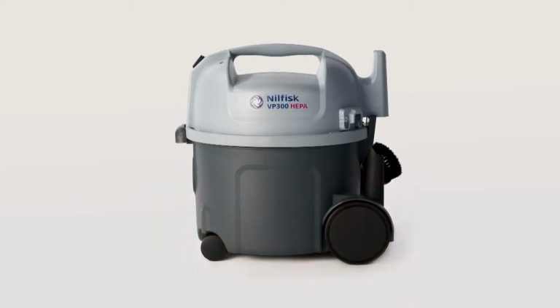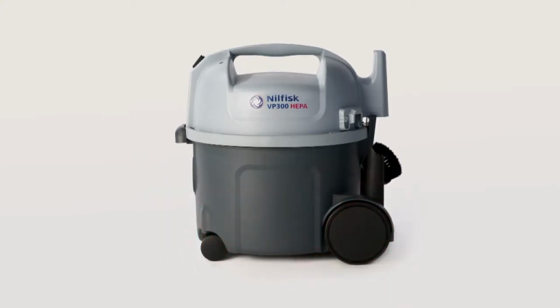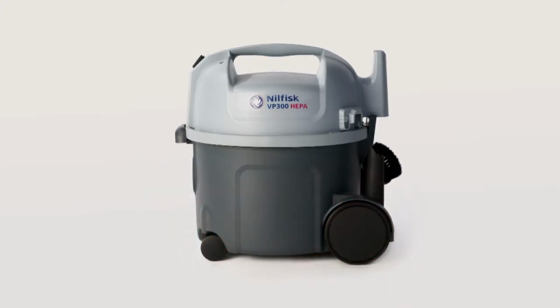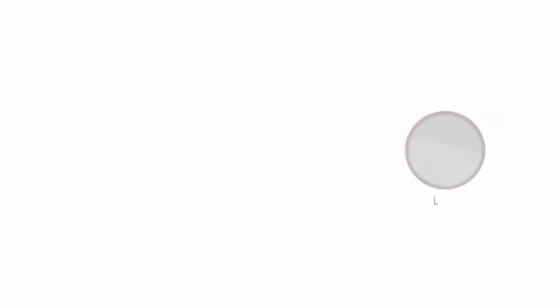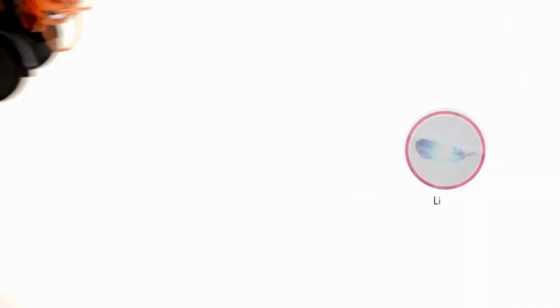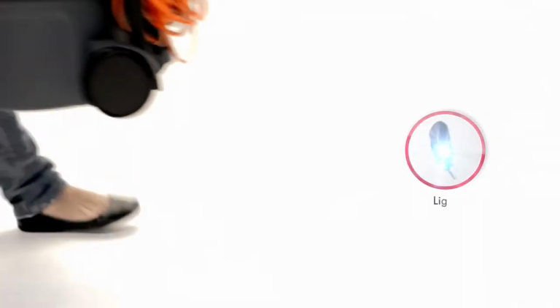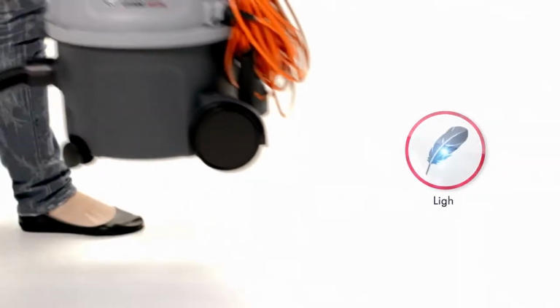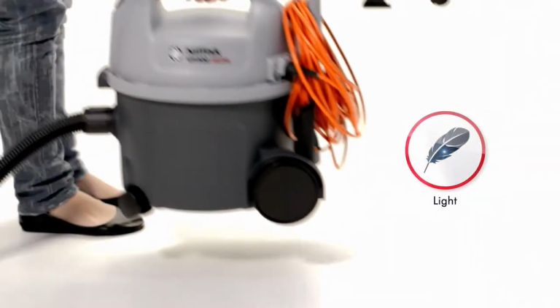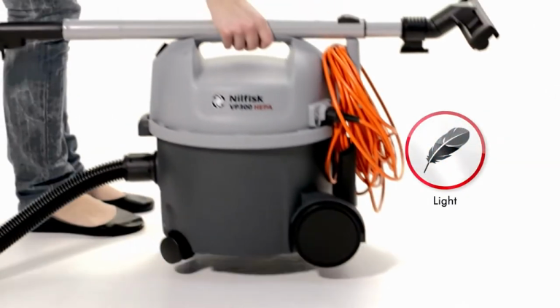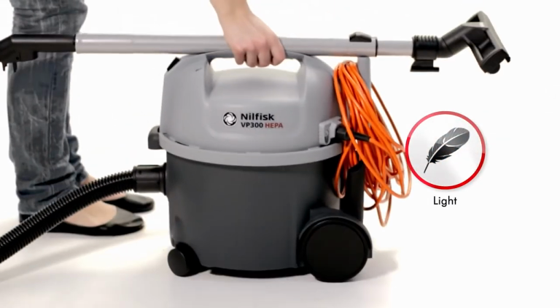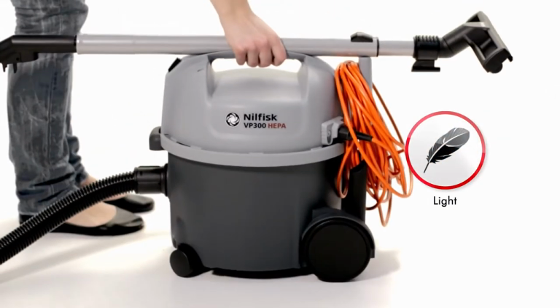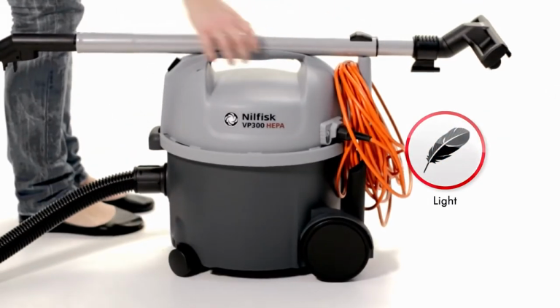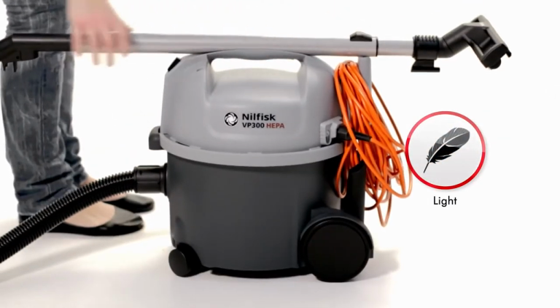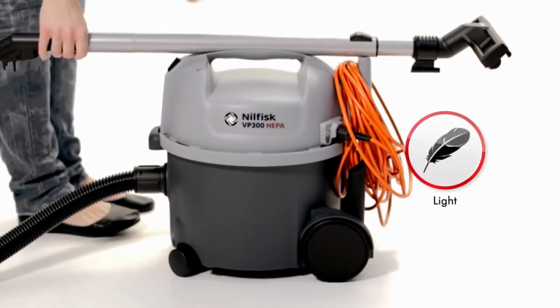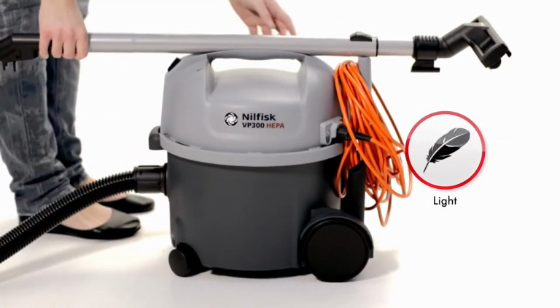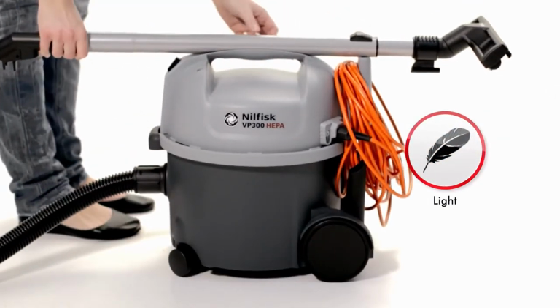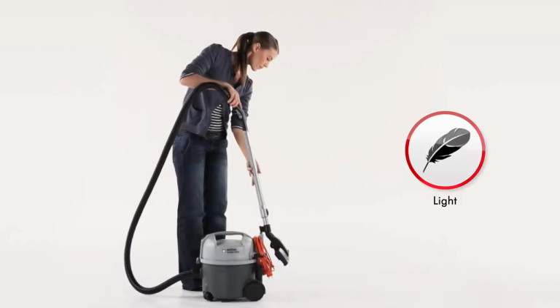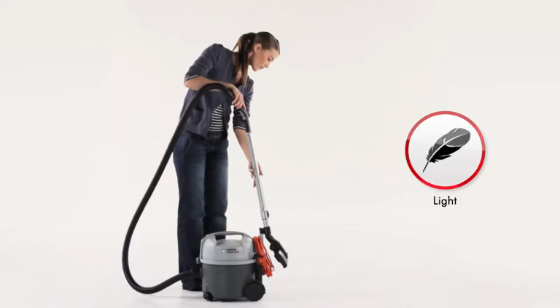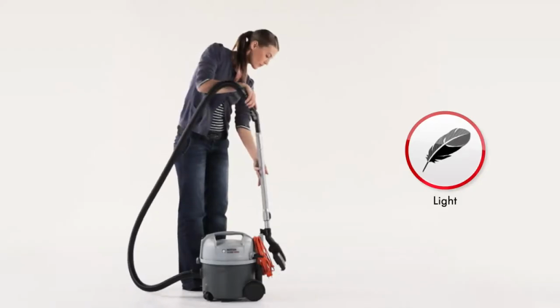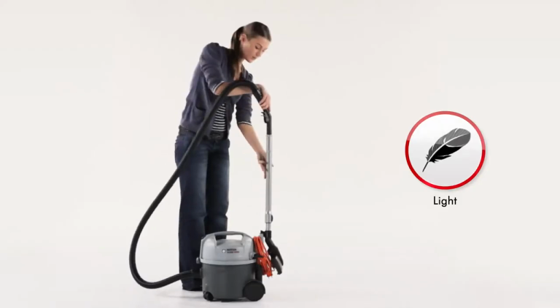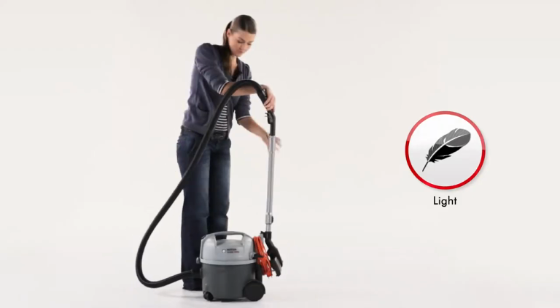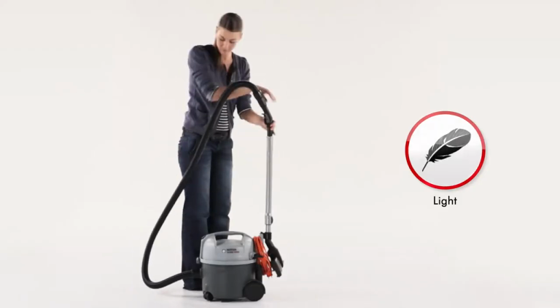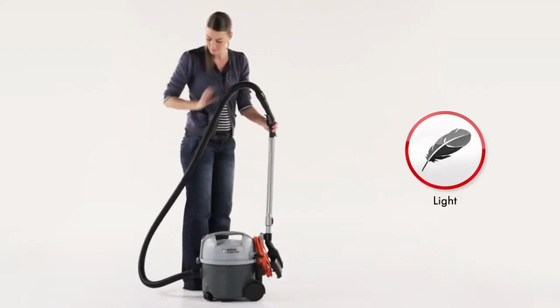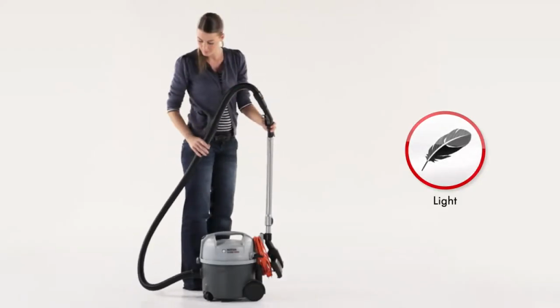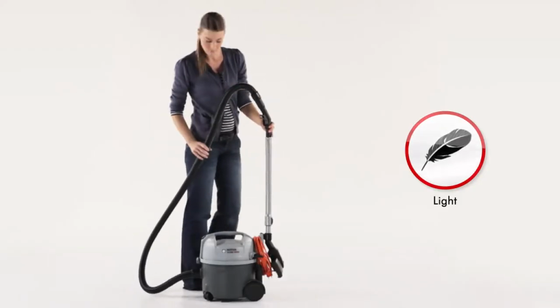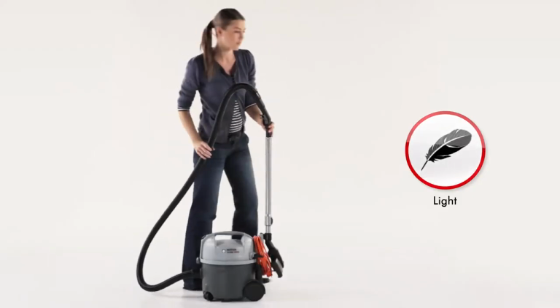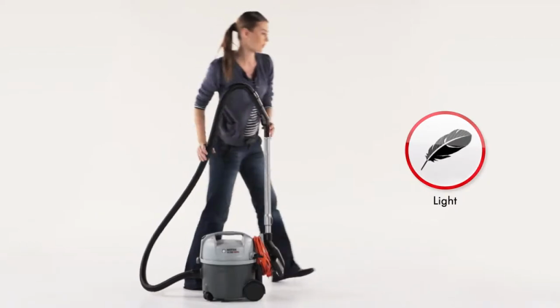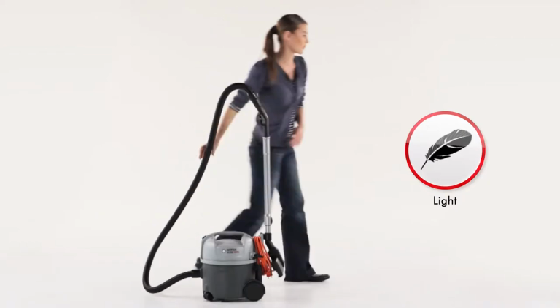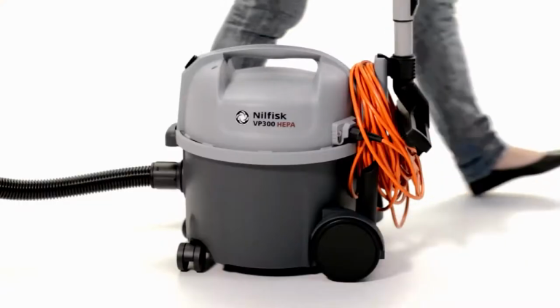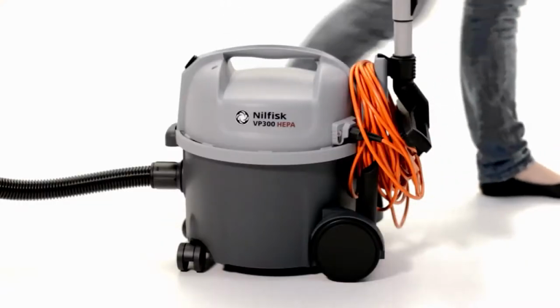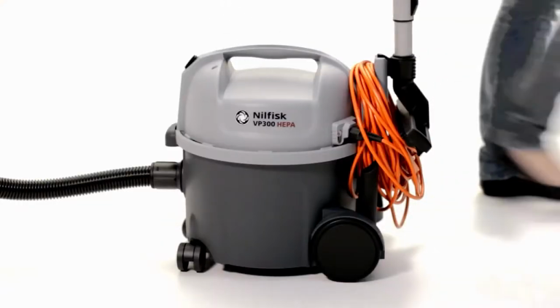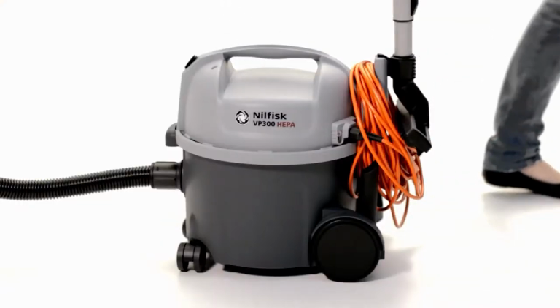The light cleaner is easy to carry around with its ergonomic handle, and the tube can easily be parked when not in use.